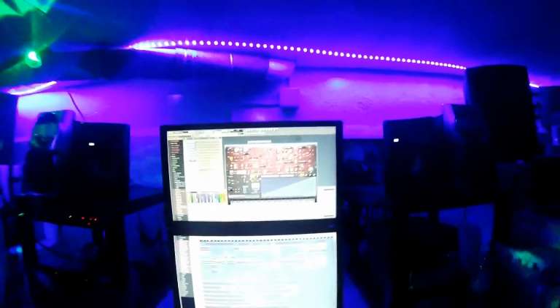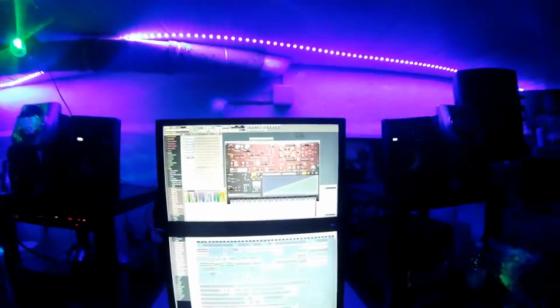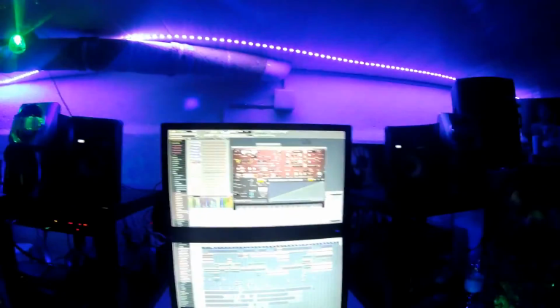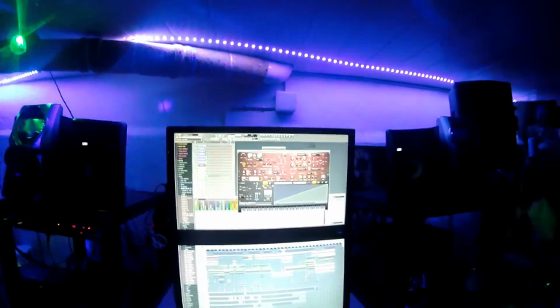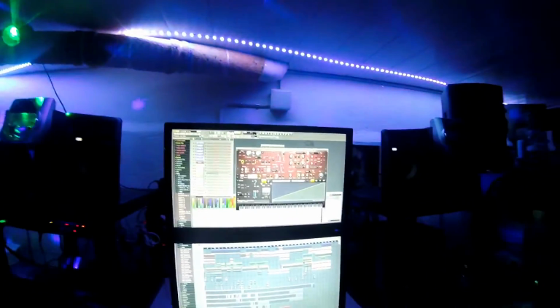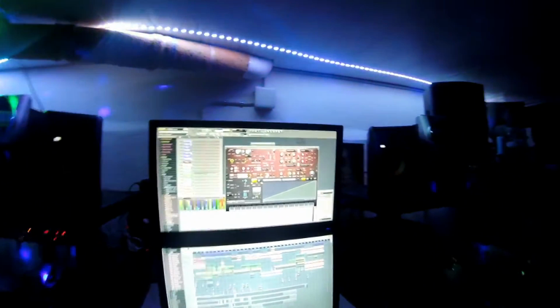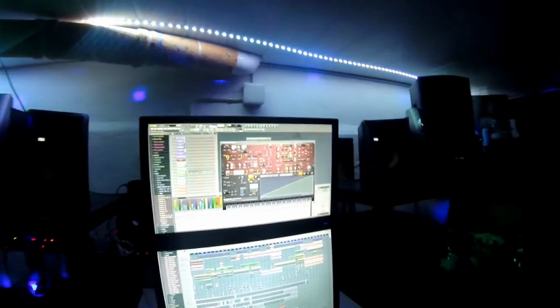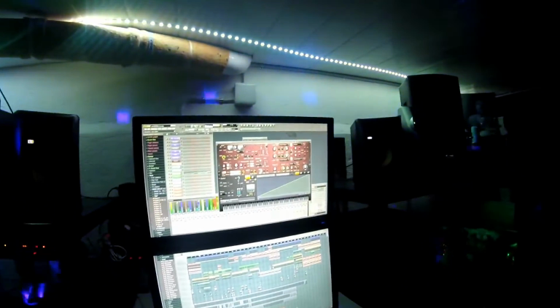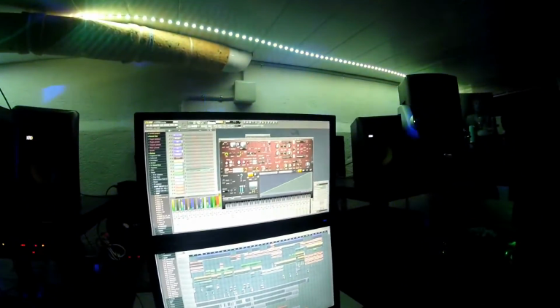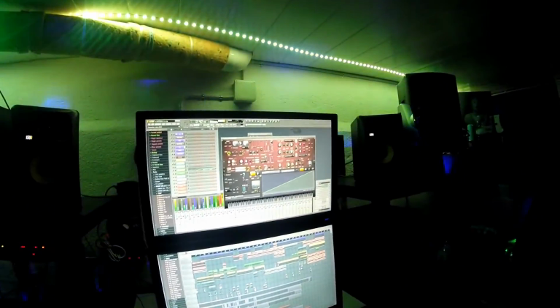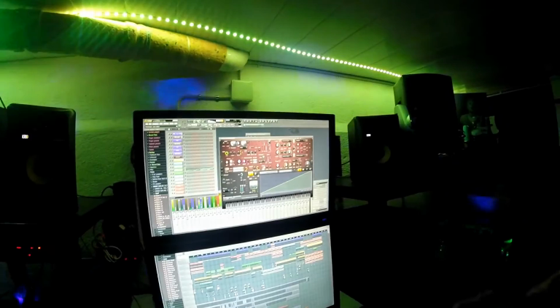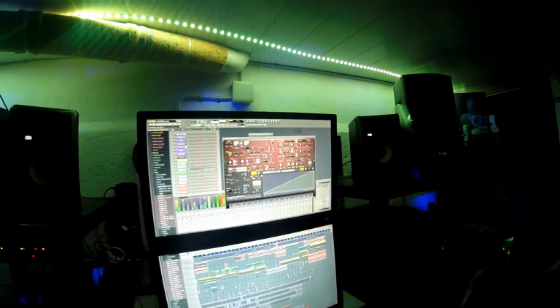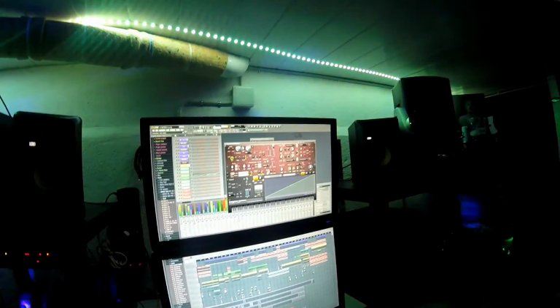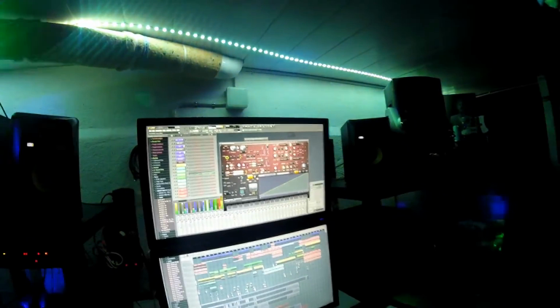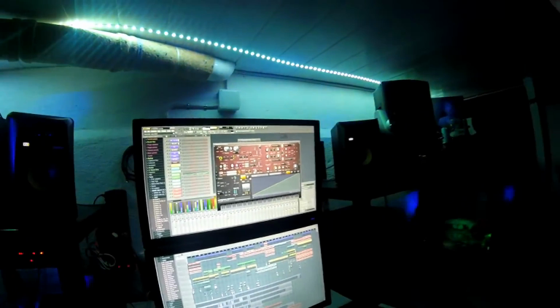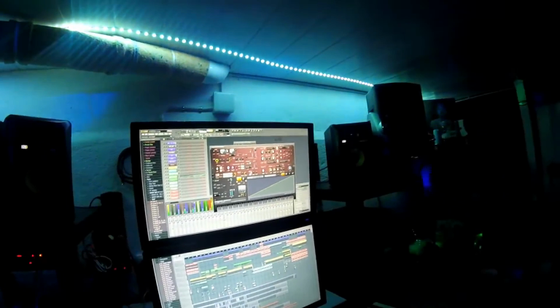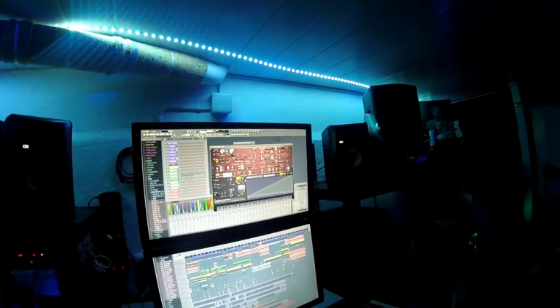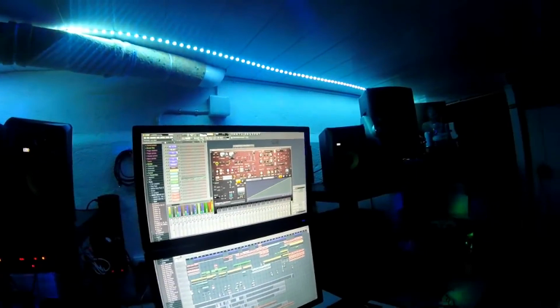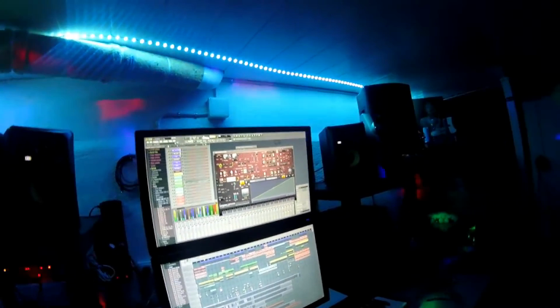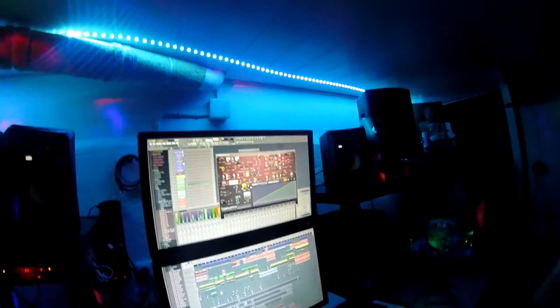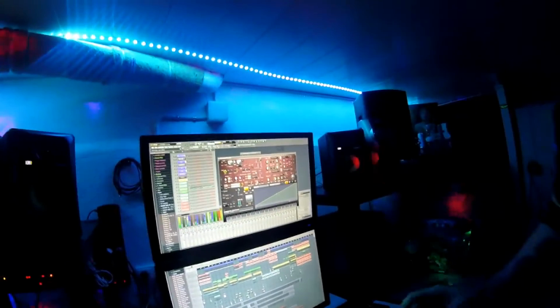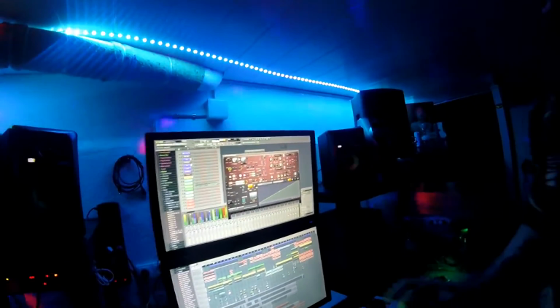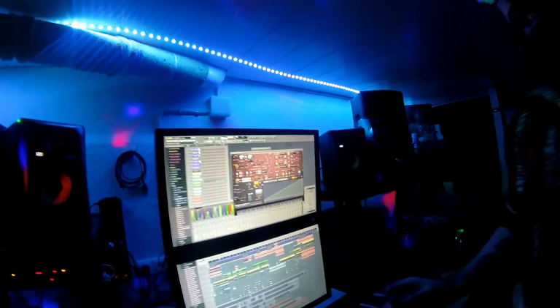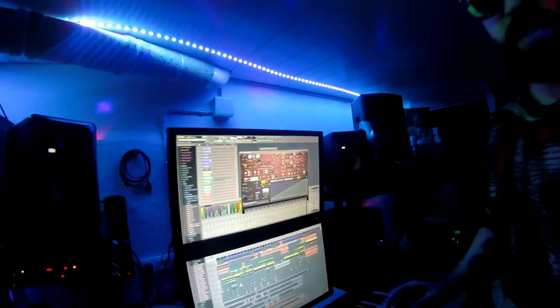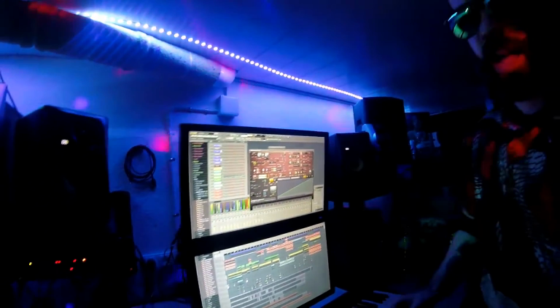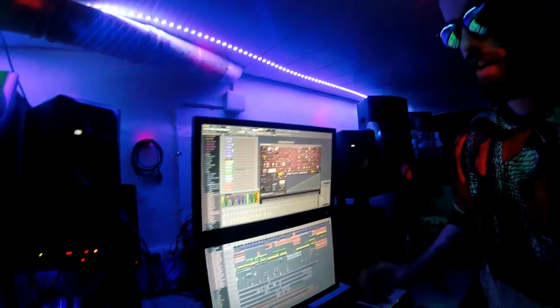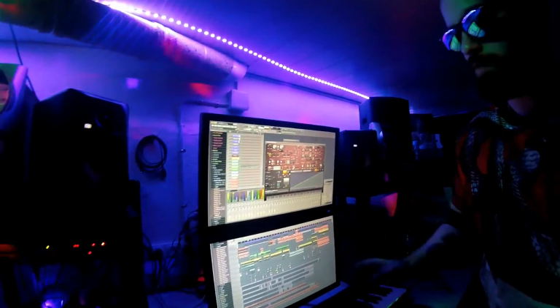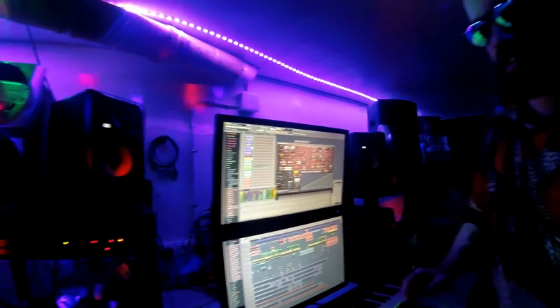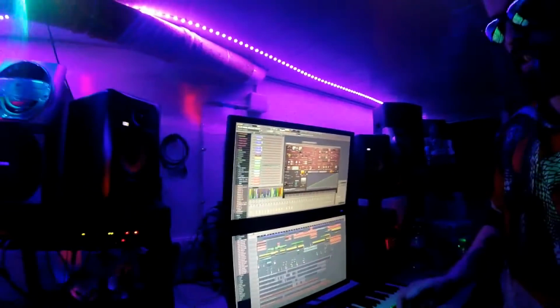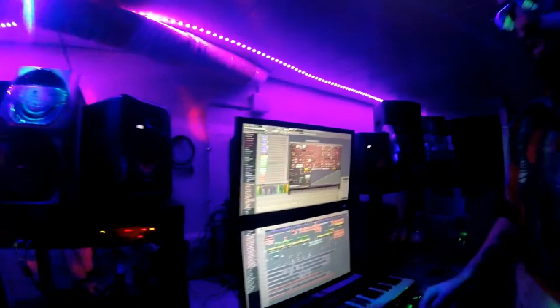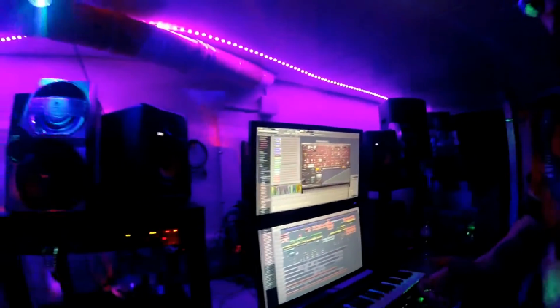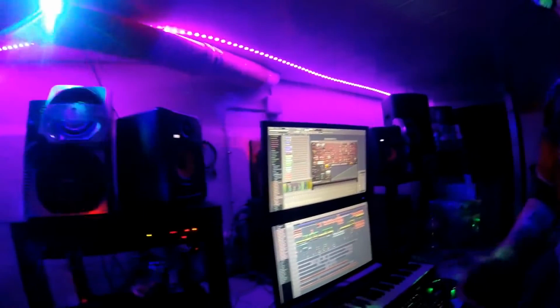Here is my main workstation, where I spend most of the time producing stuff, mixing, whatever.